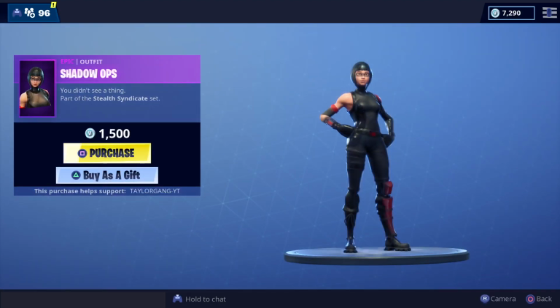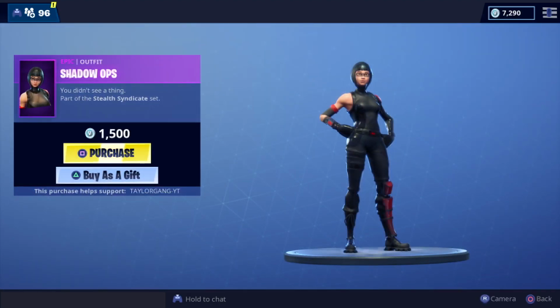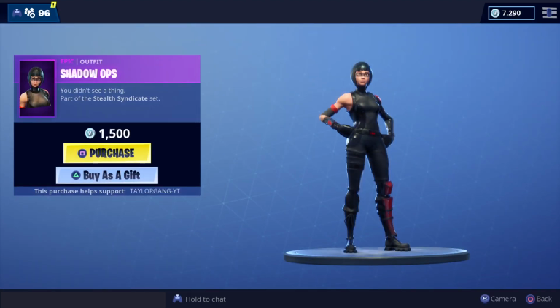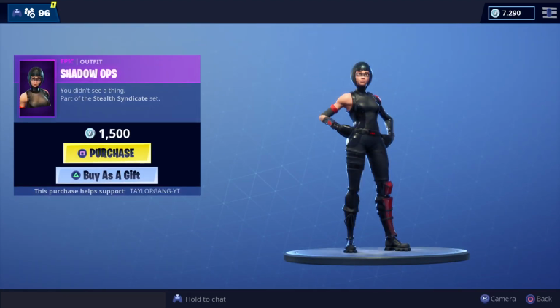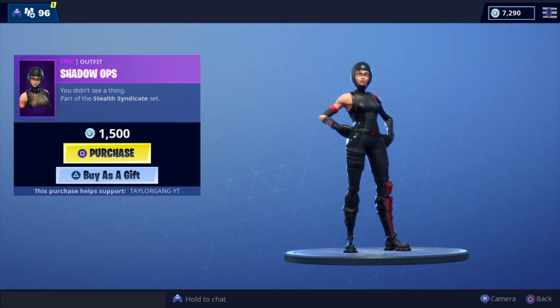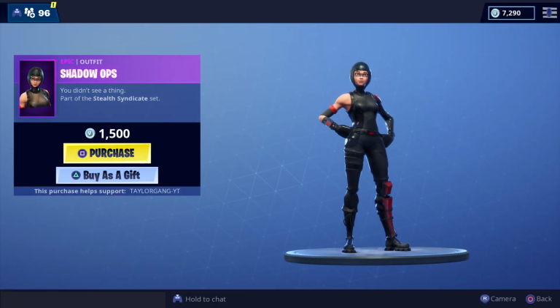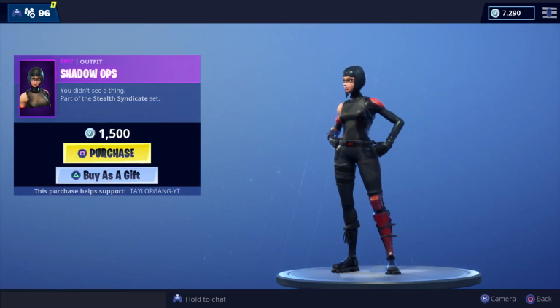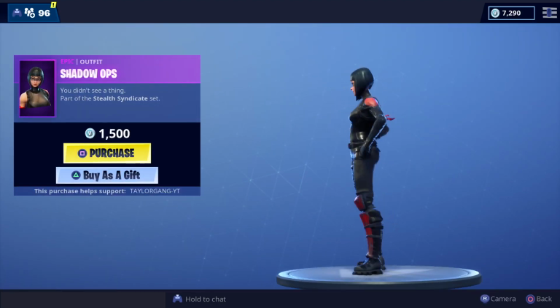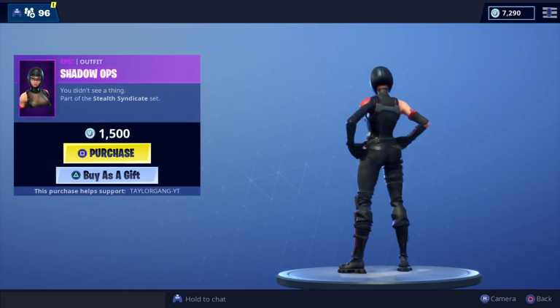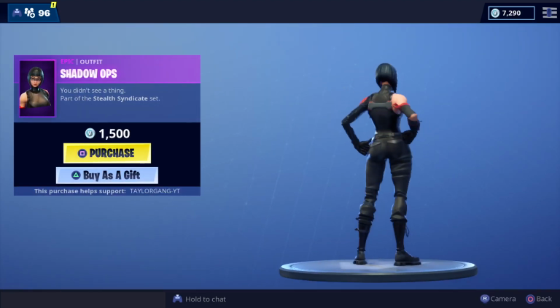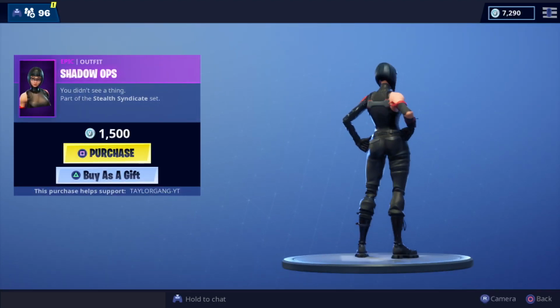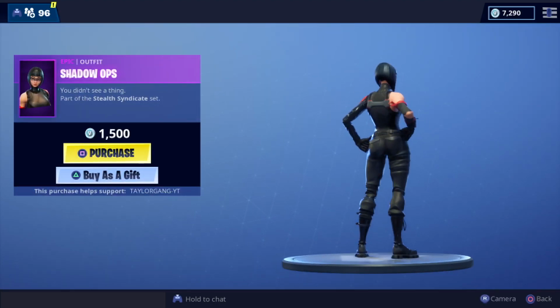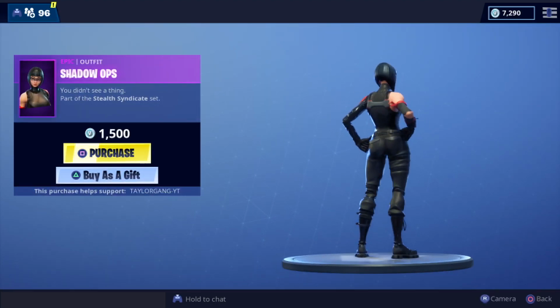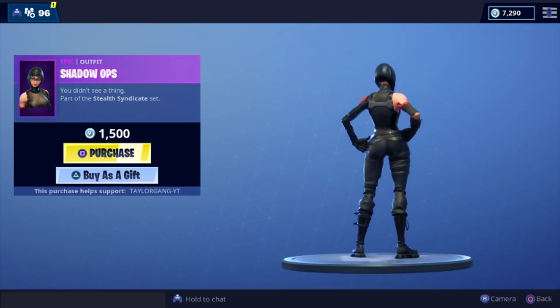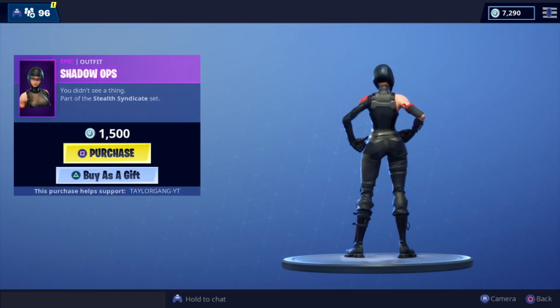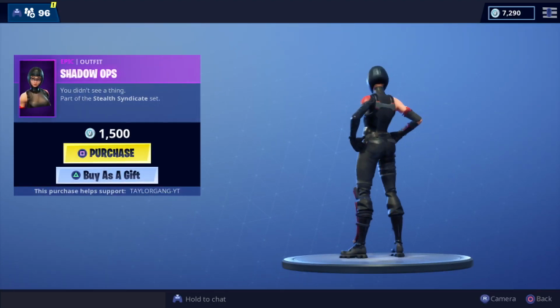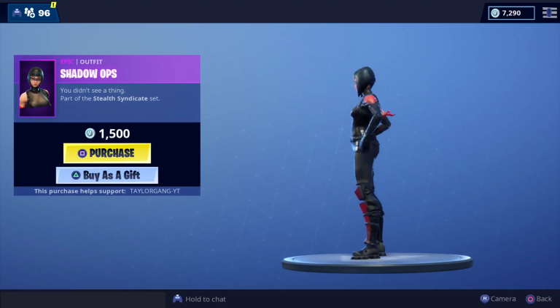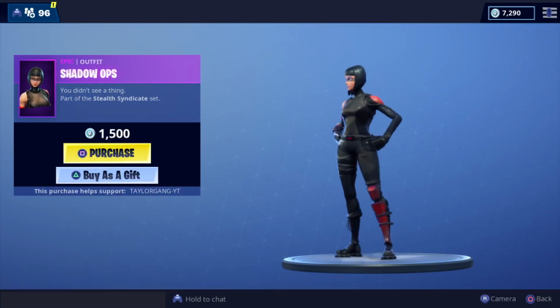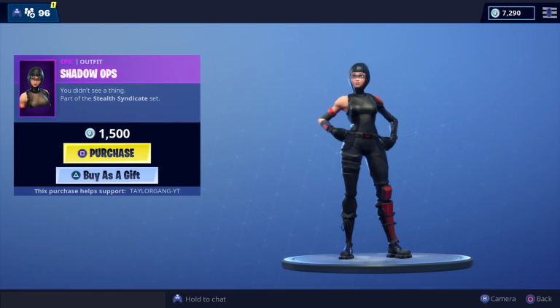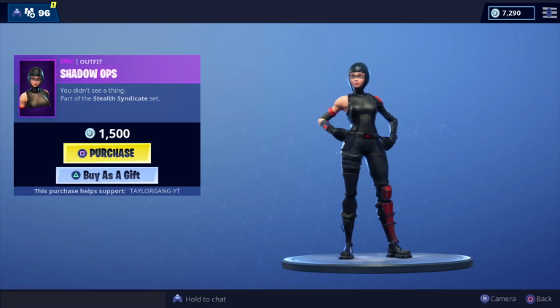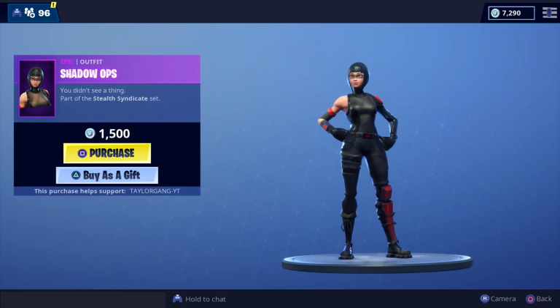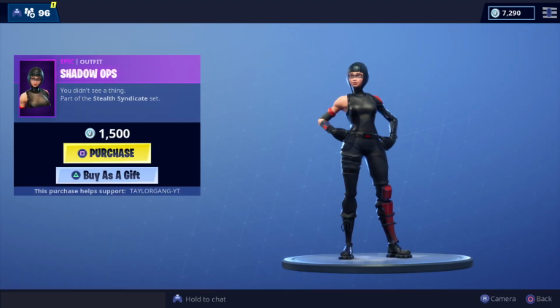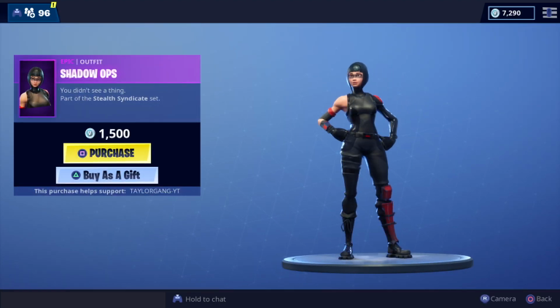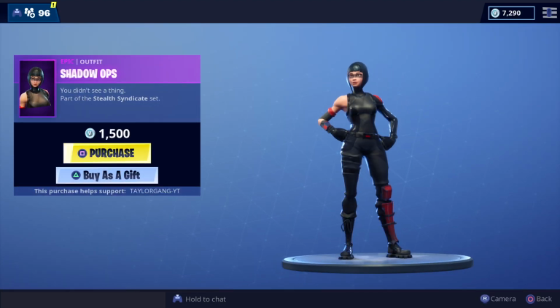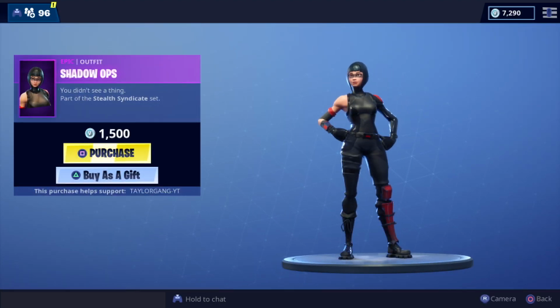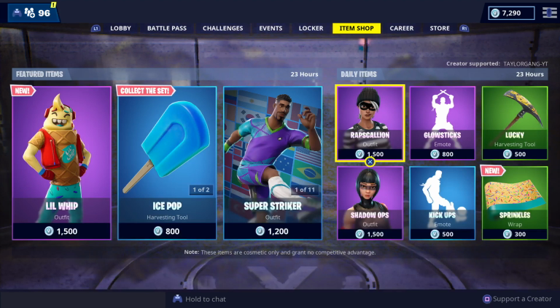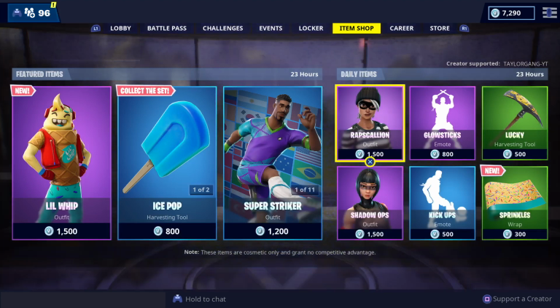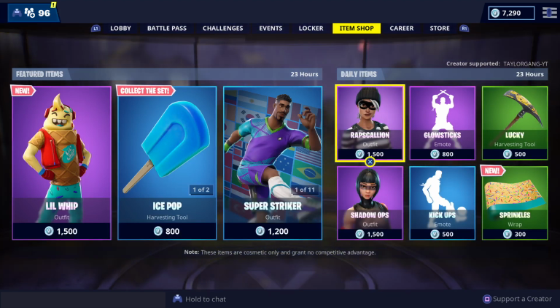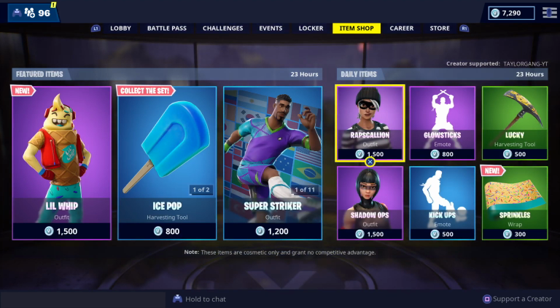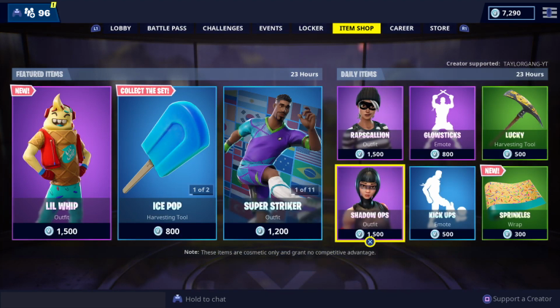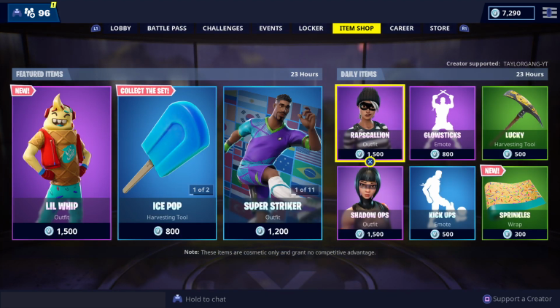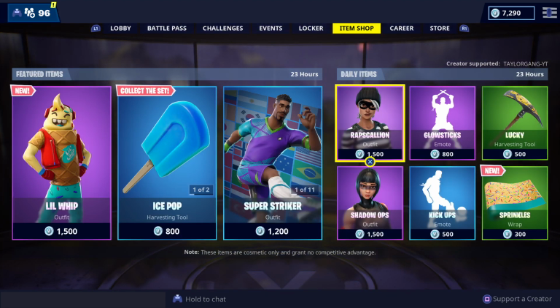Then we got Shadow Ops — nice skin, nice colors. I like the black. I wish they would have had shiny black pants, but it works.